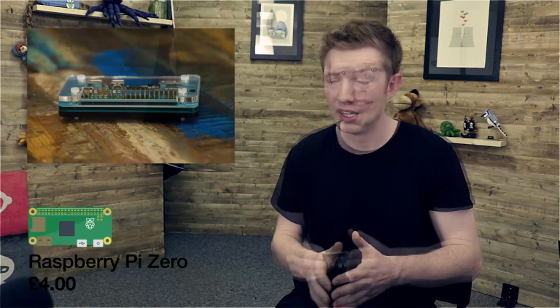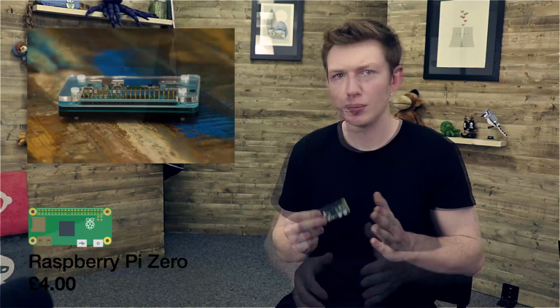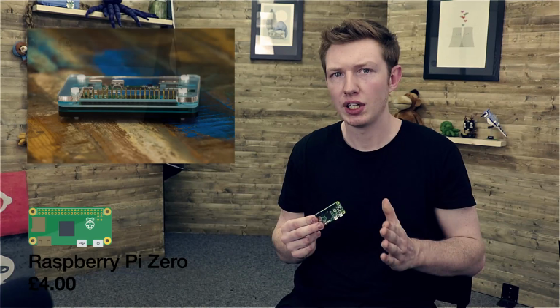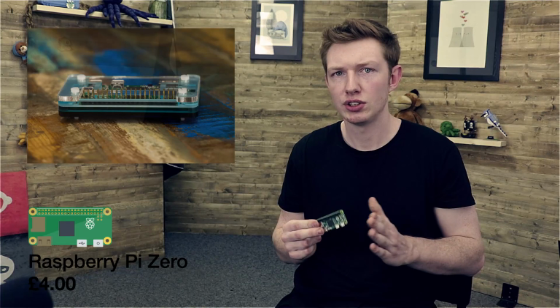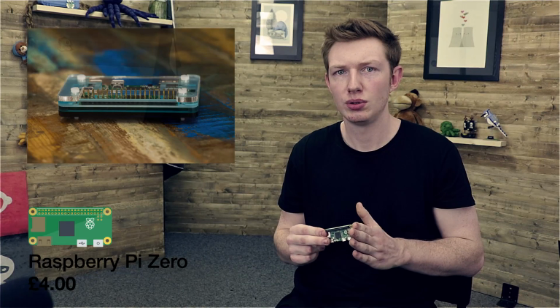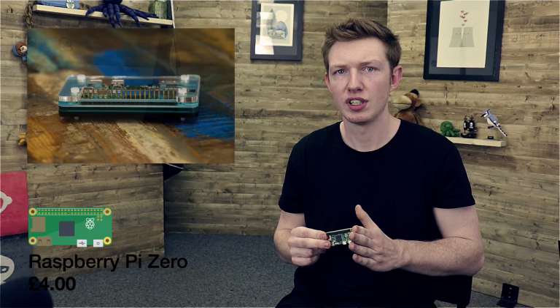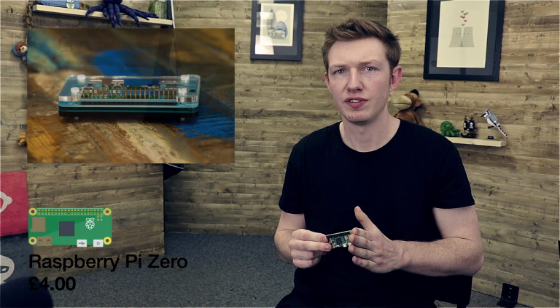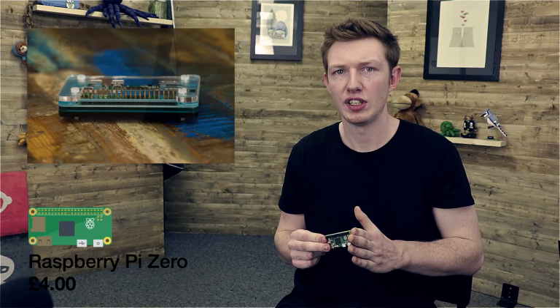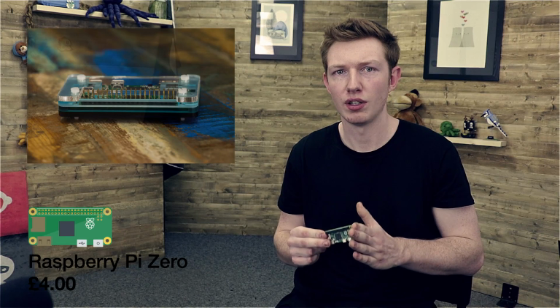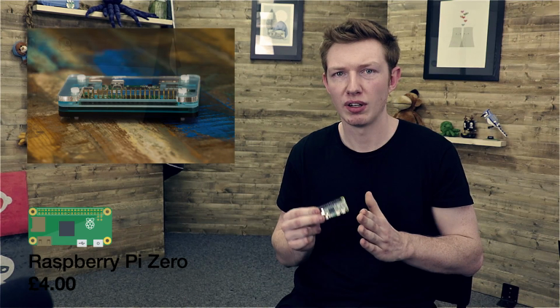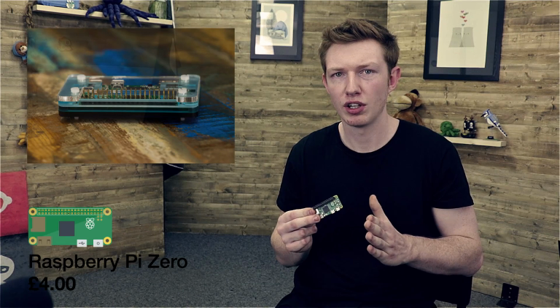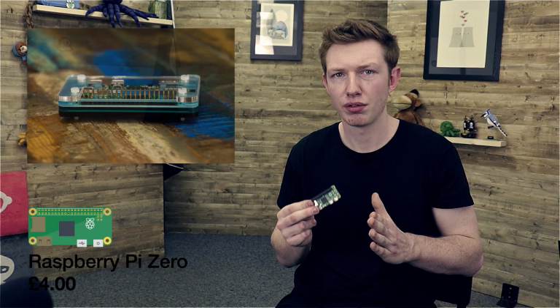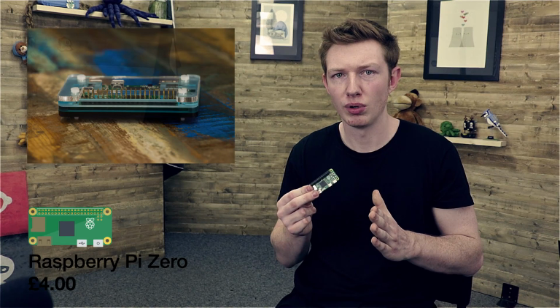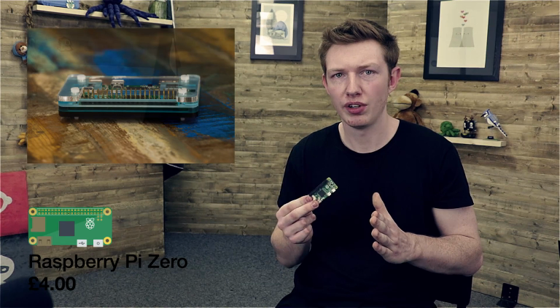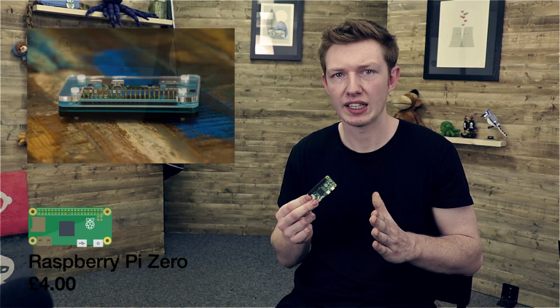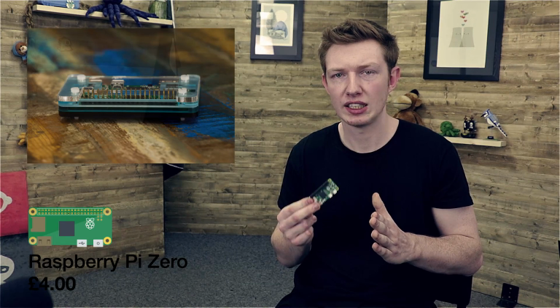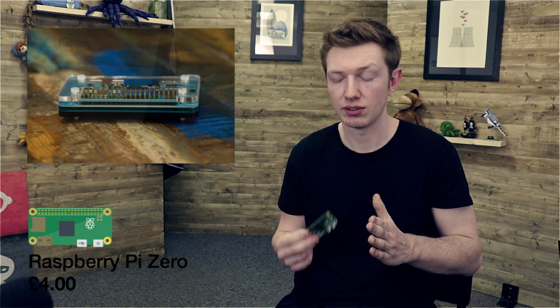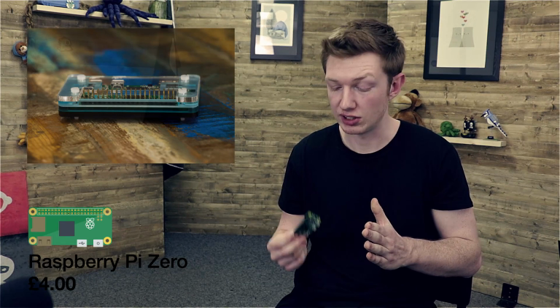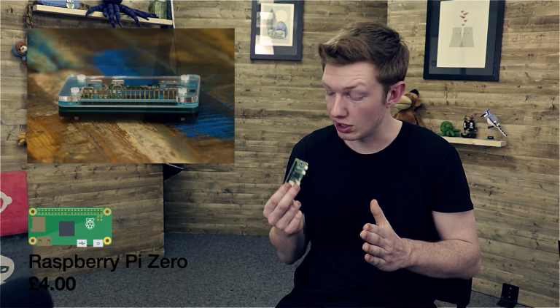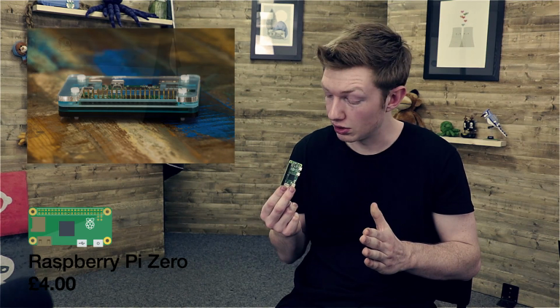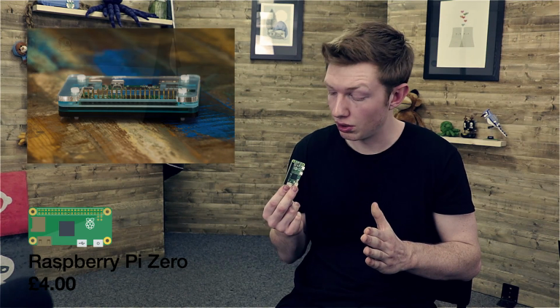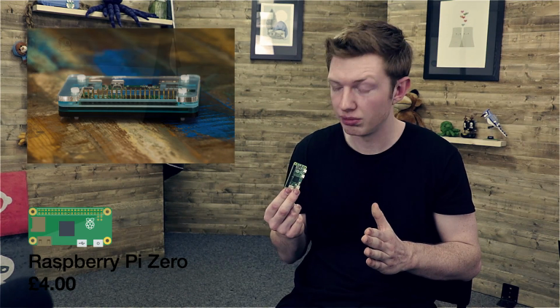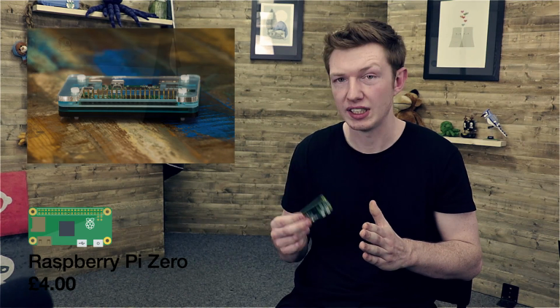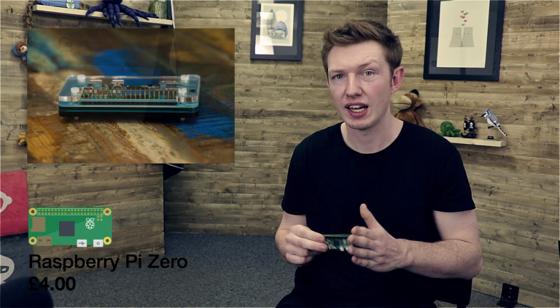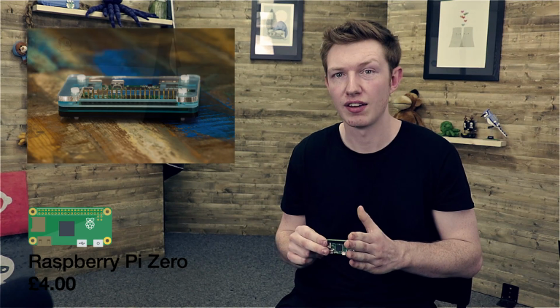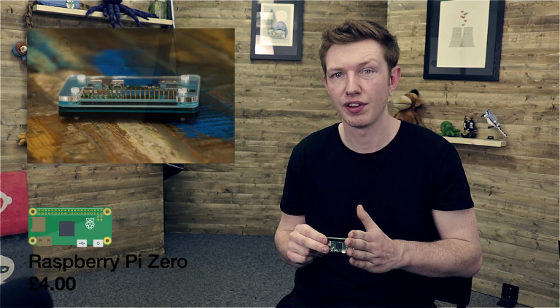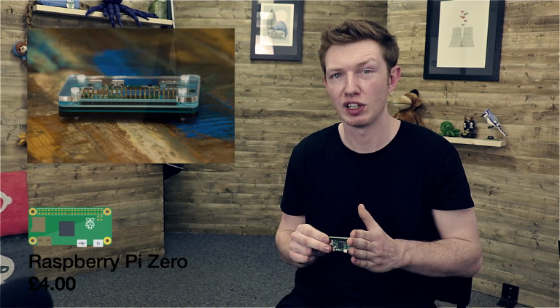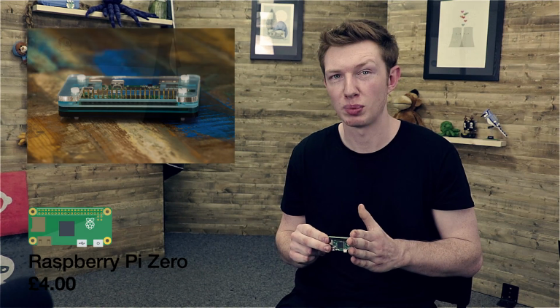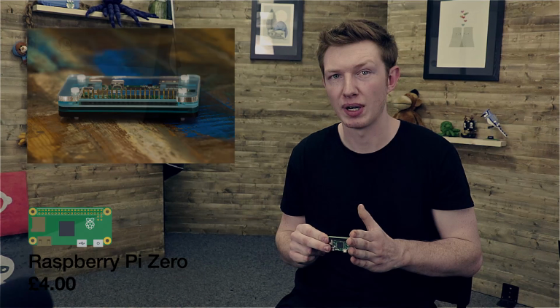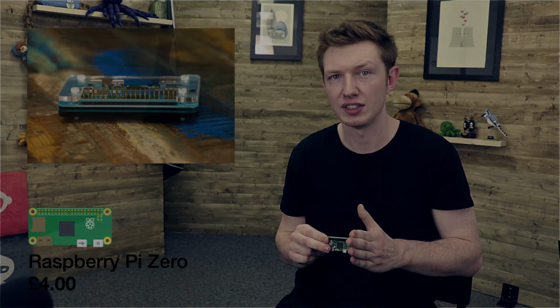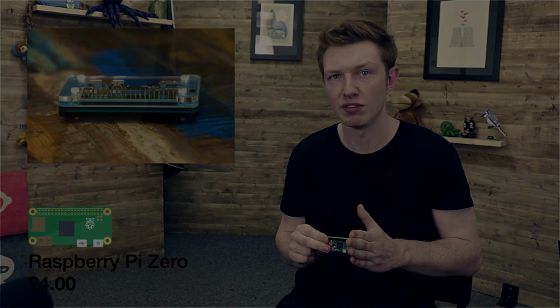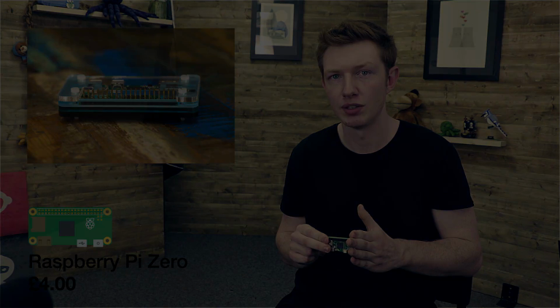There's a part two to this video where I go through all the accessories that you can already get for the Raspberry Pi Zero.